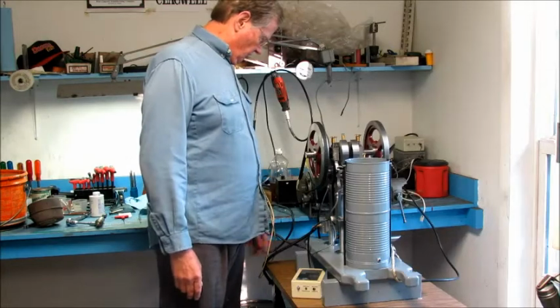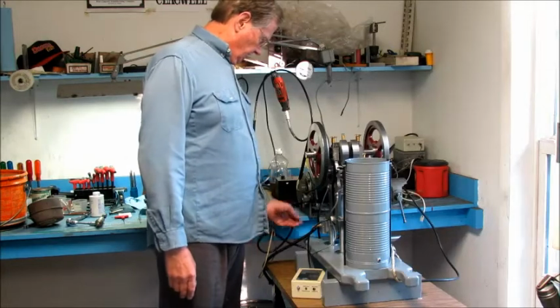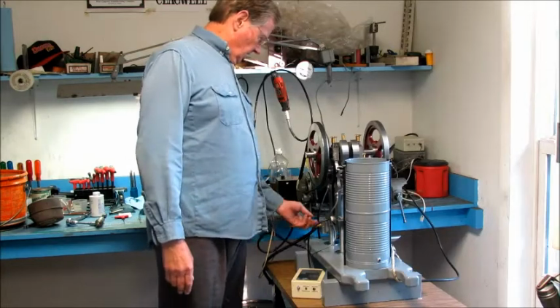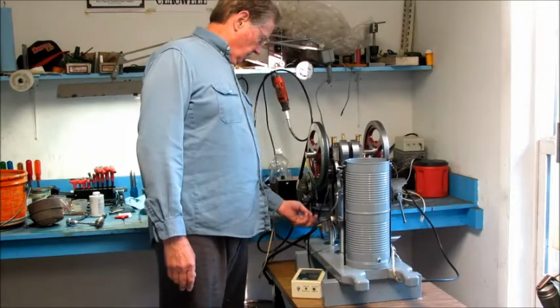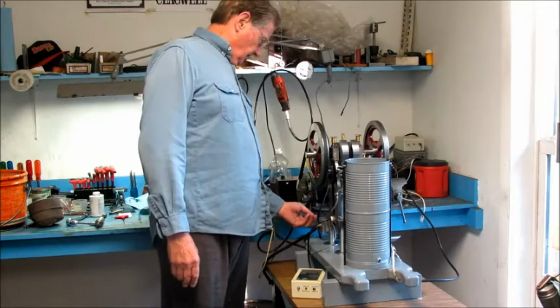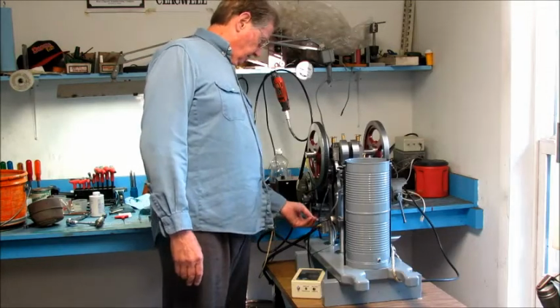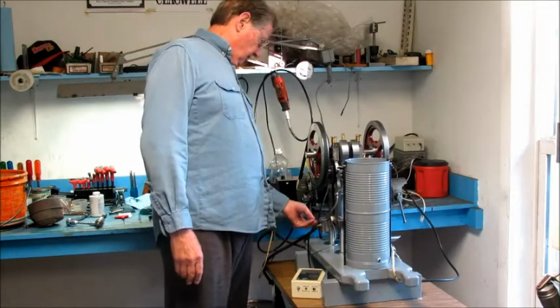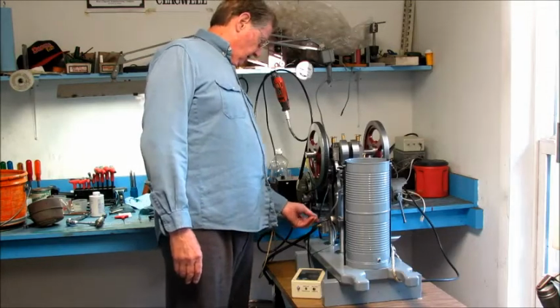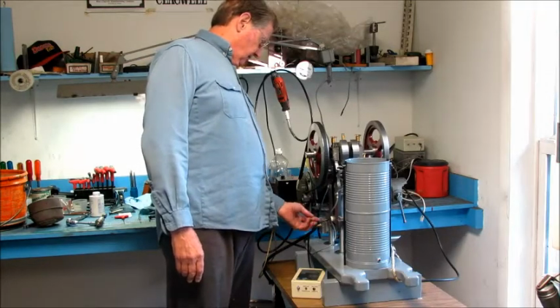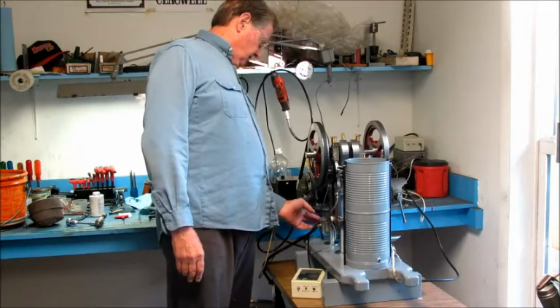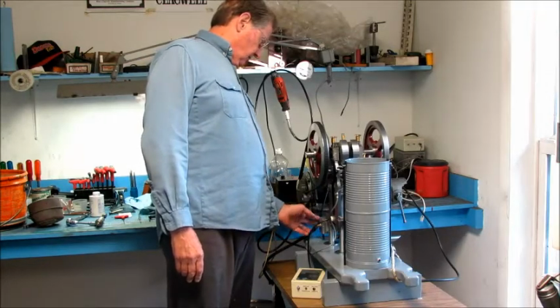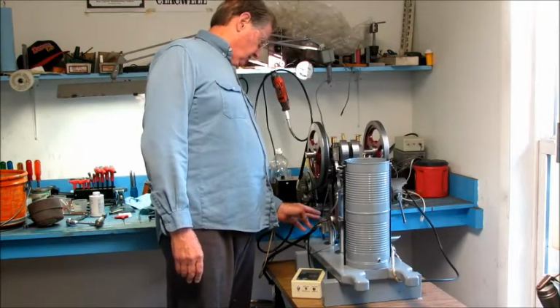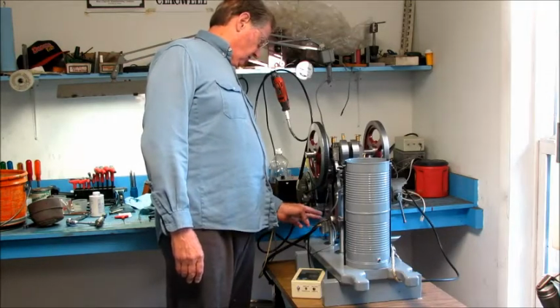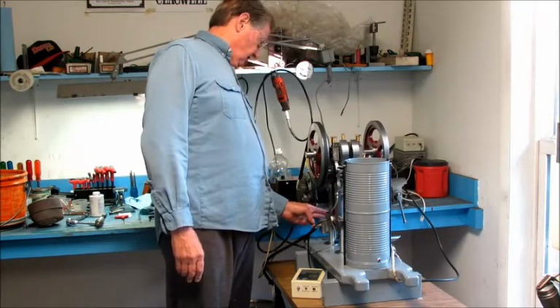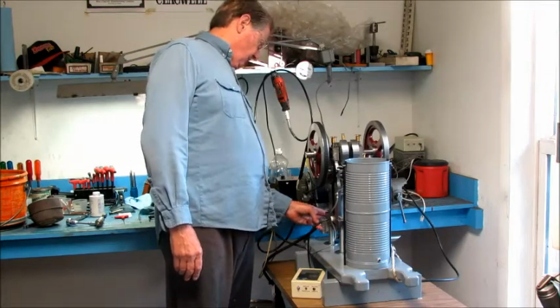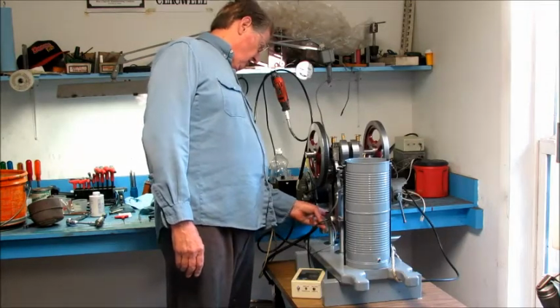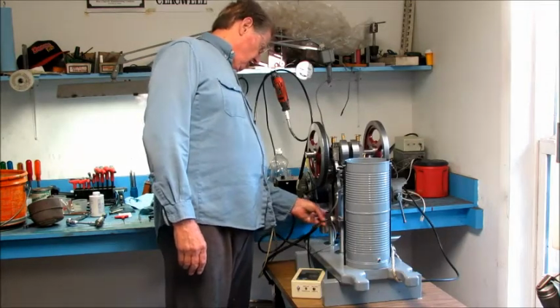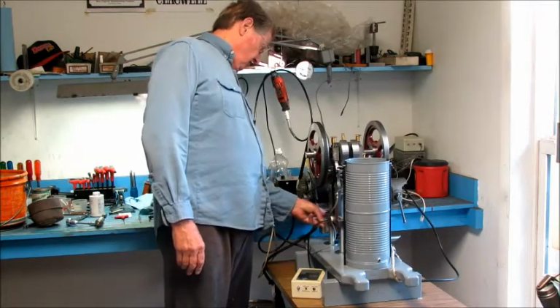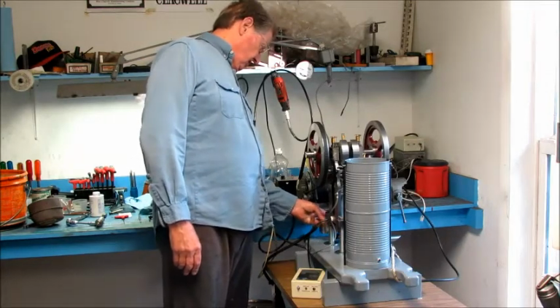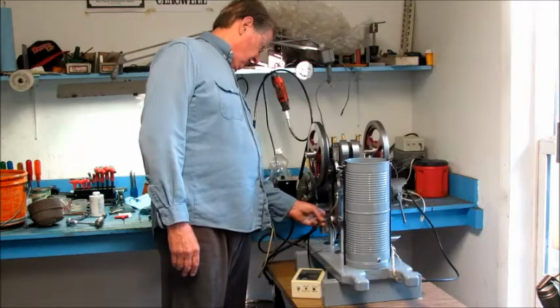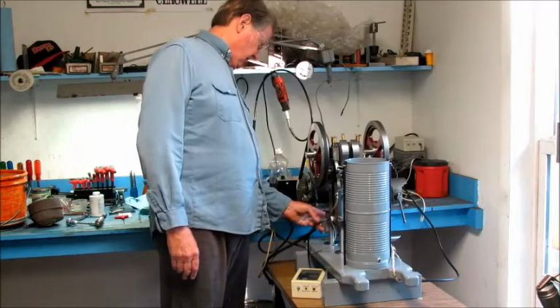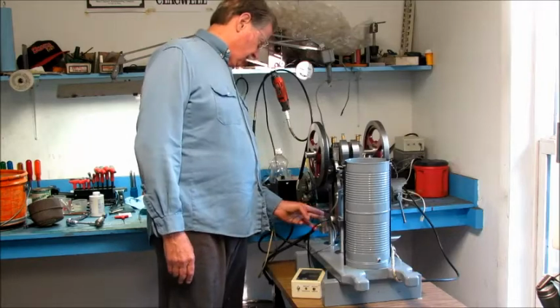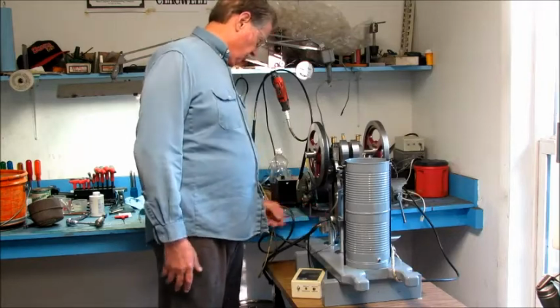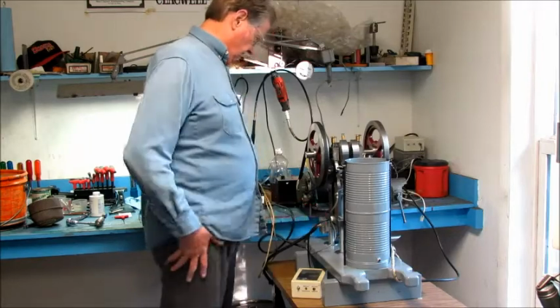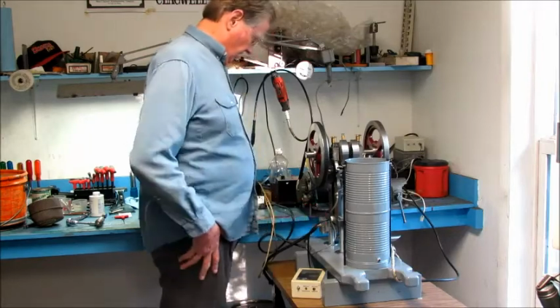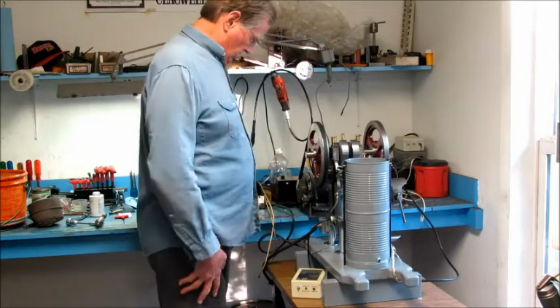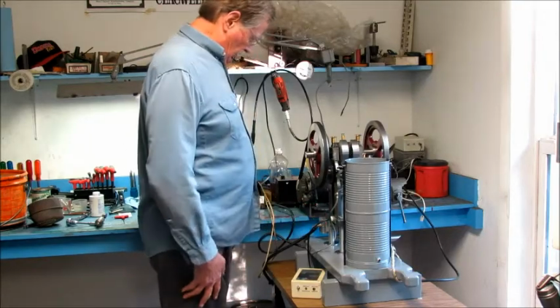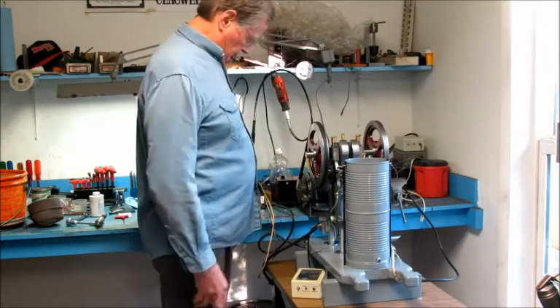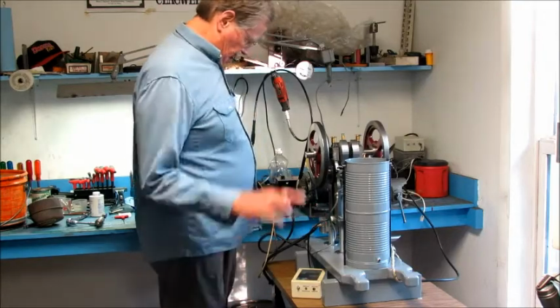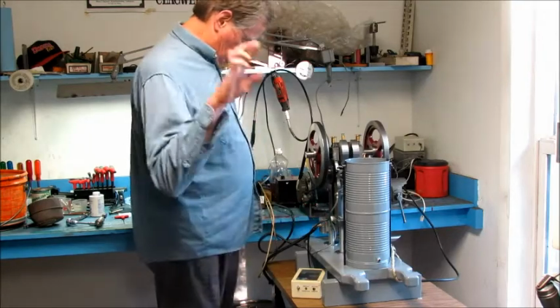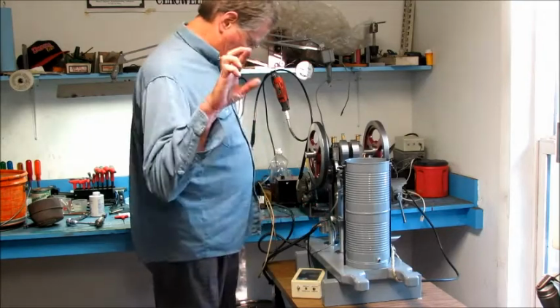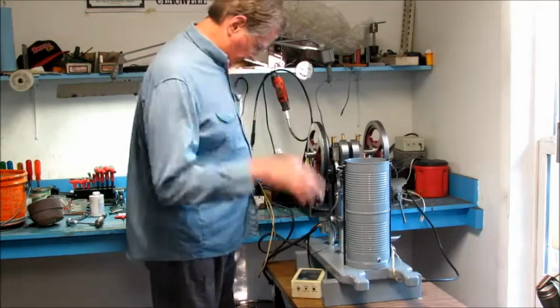So anyhow, I'm going to crank it and I'm going to turn the fuel on slowly and see if it makes any noise. Cross your fingers.